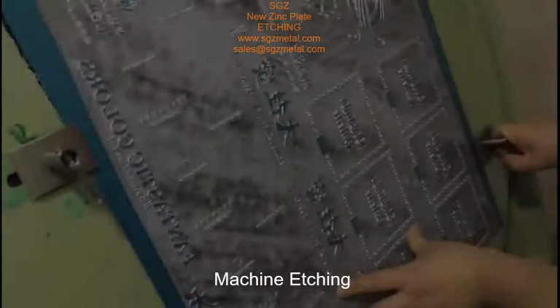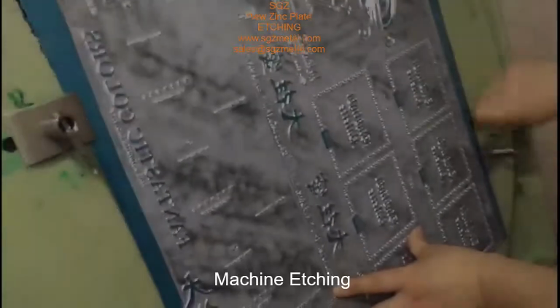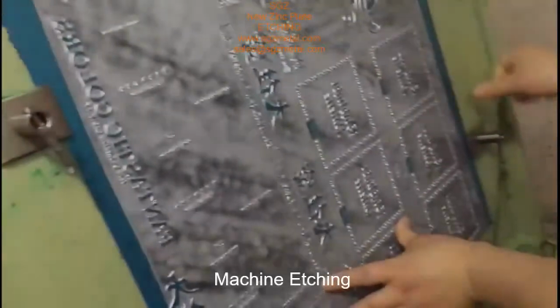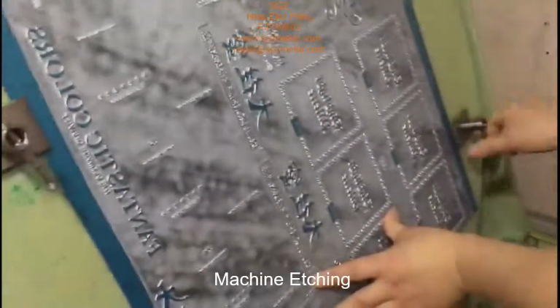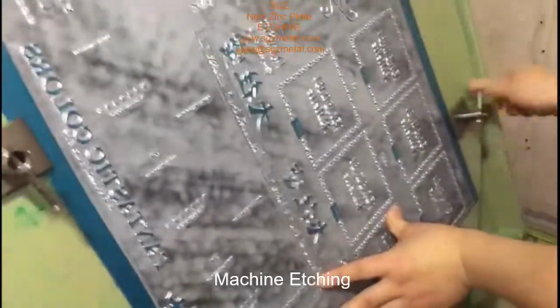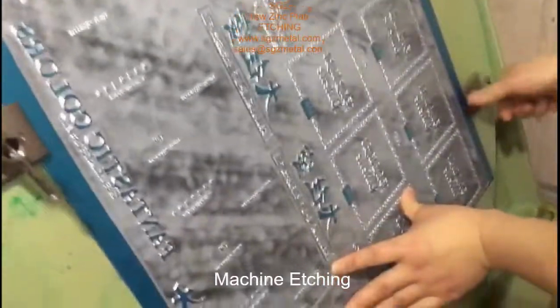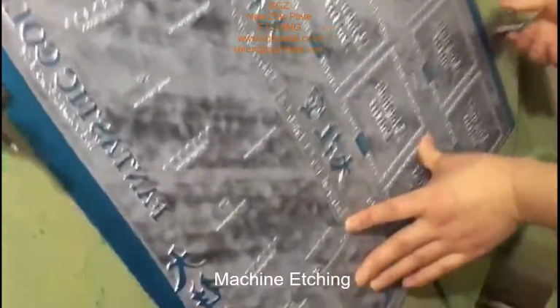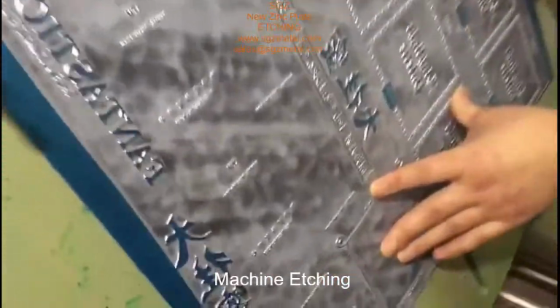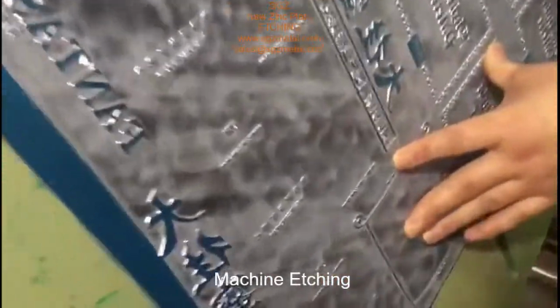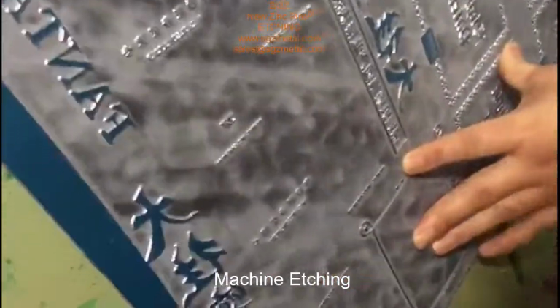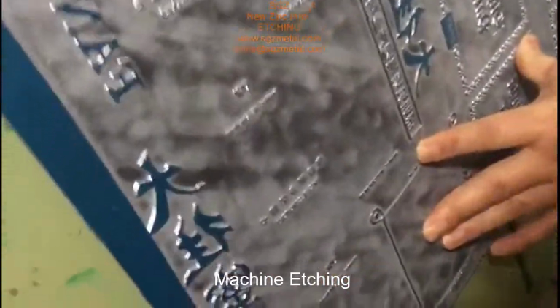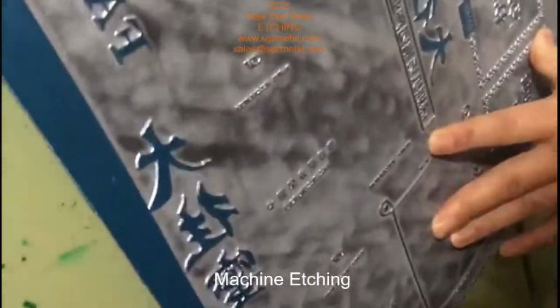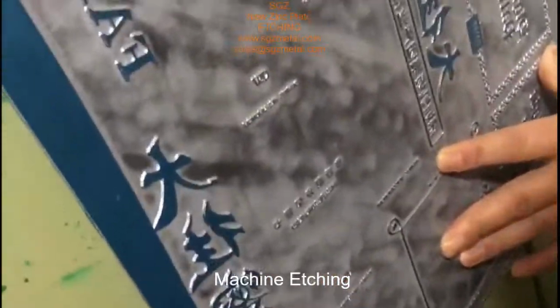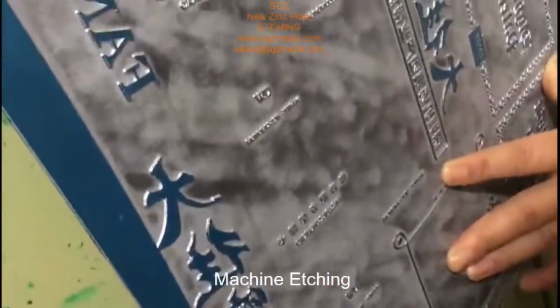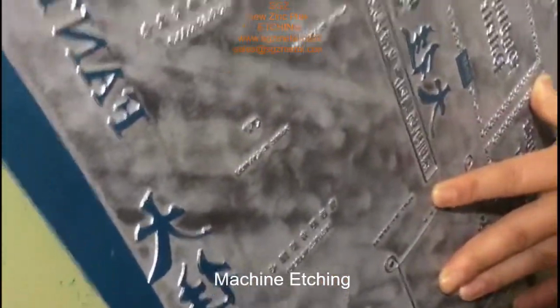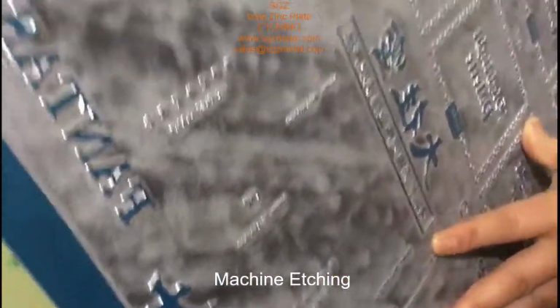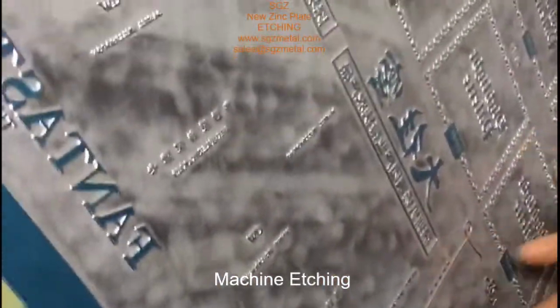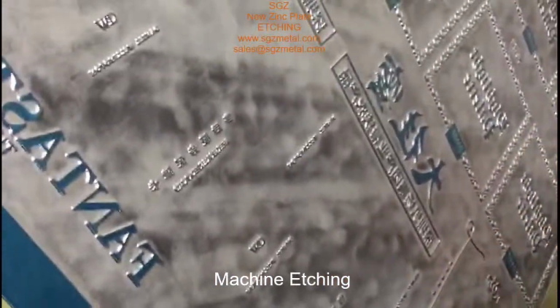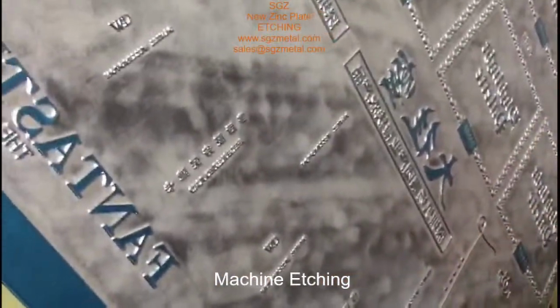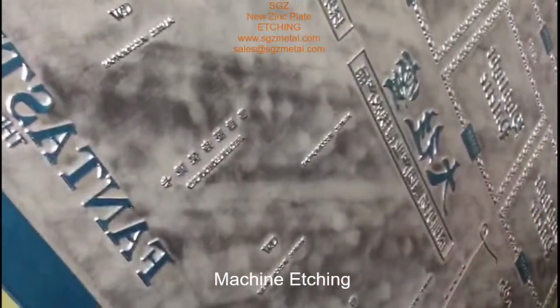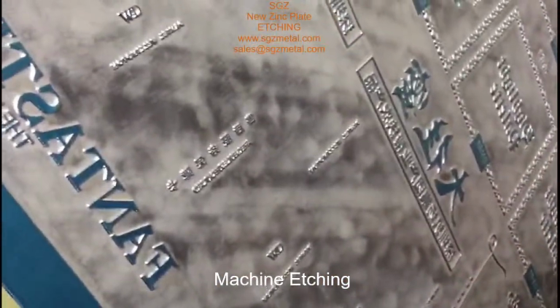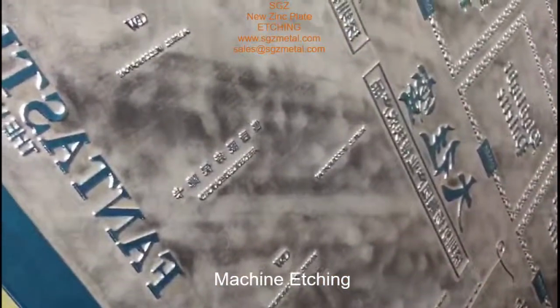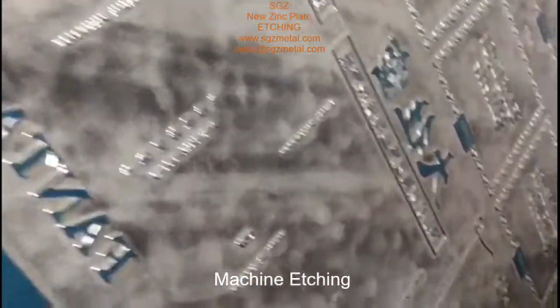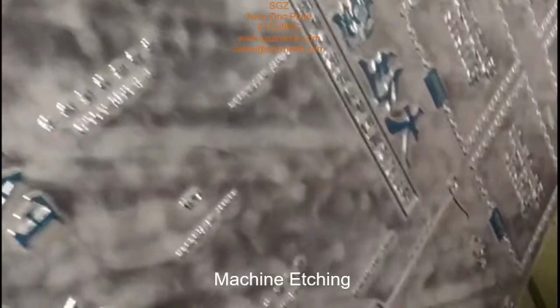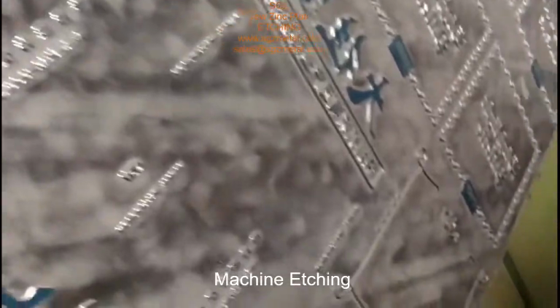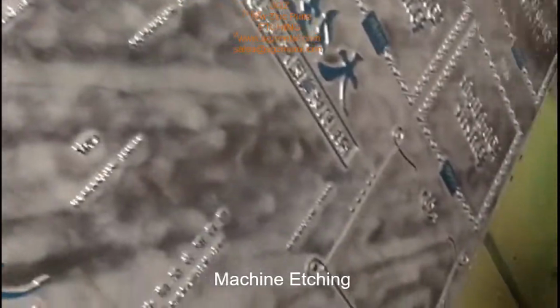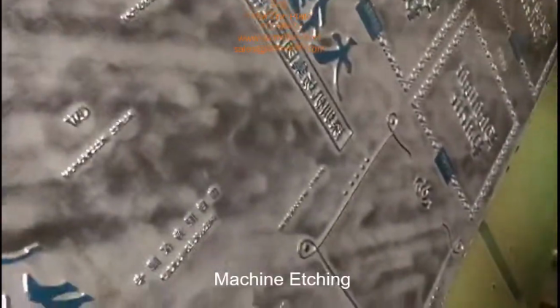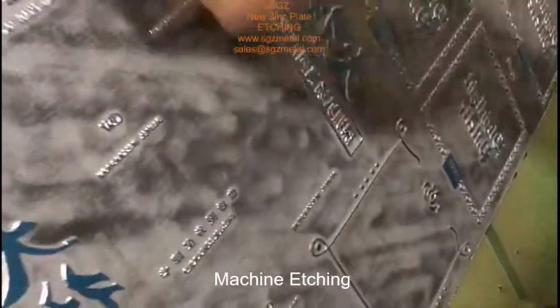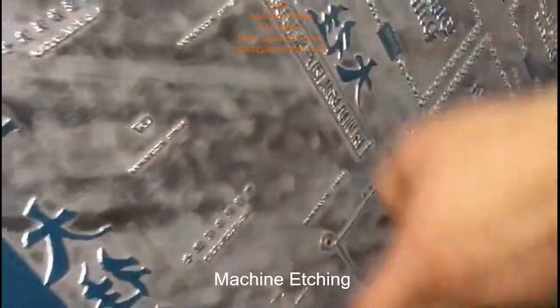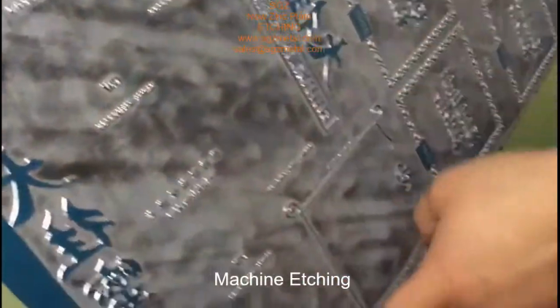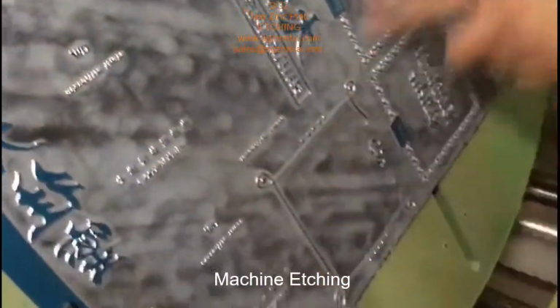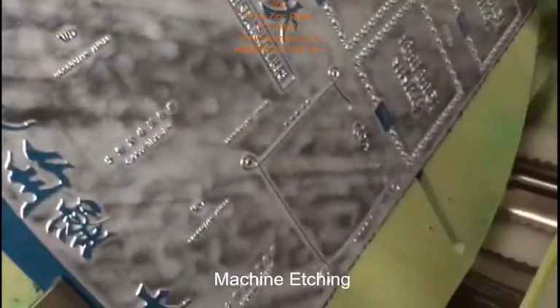This is Johnny. Let's see the details — very beautiful, very good etching.